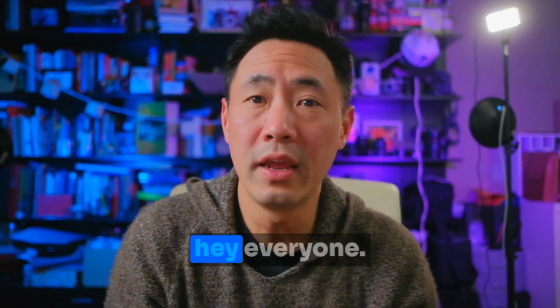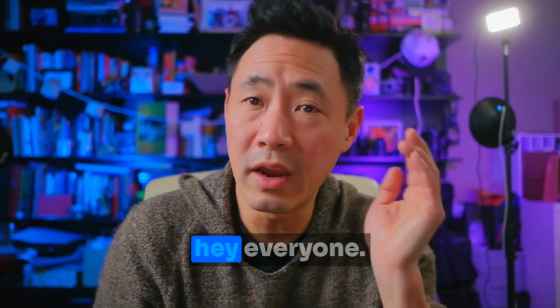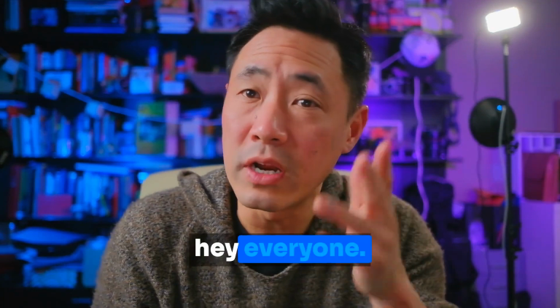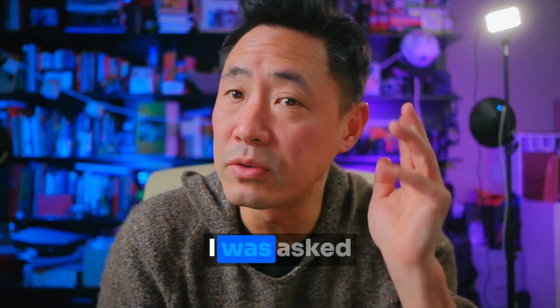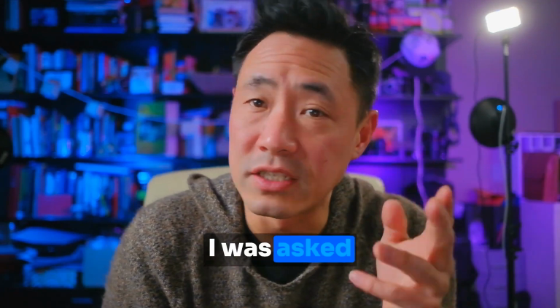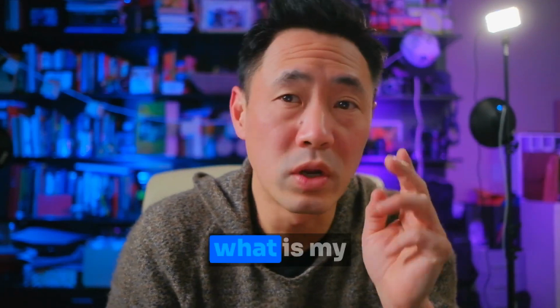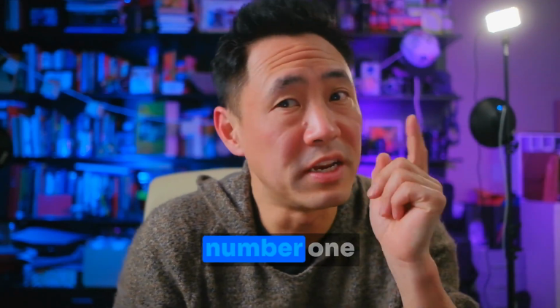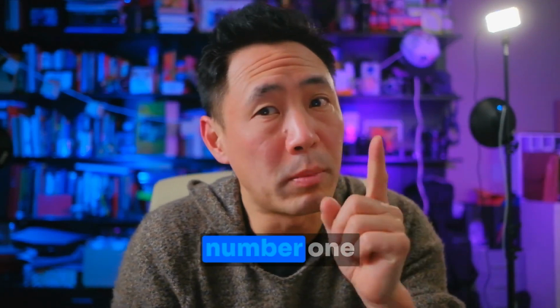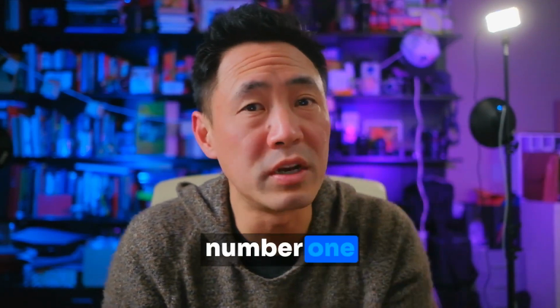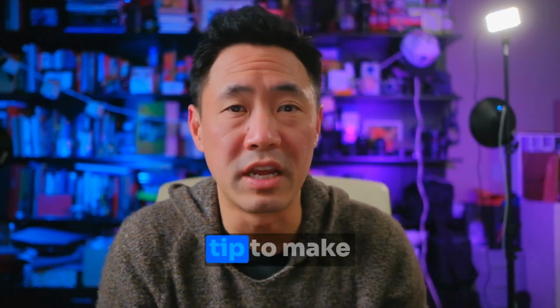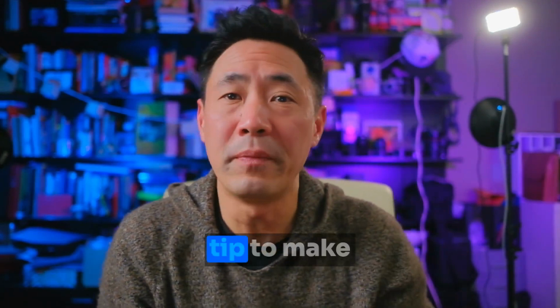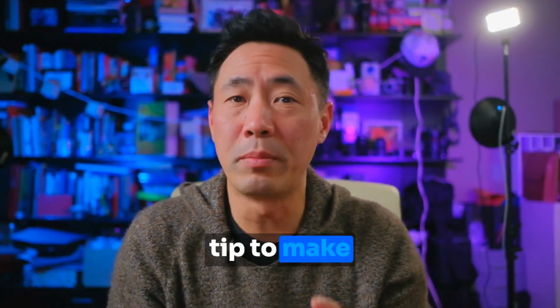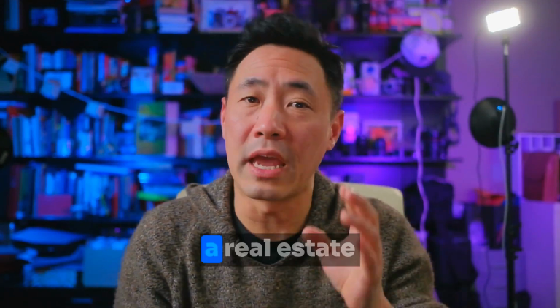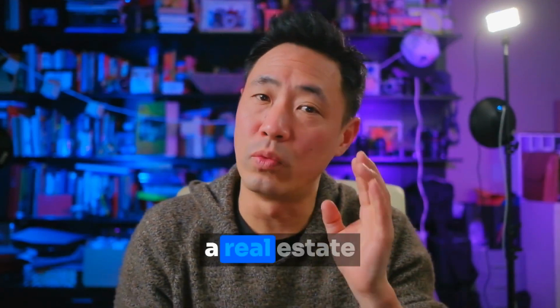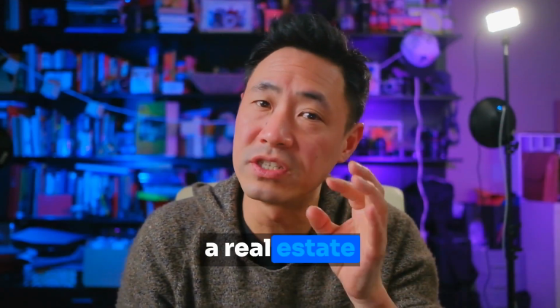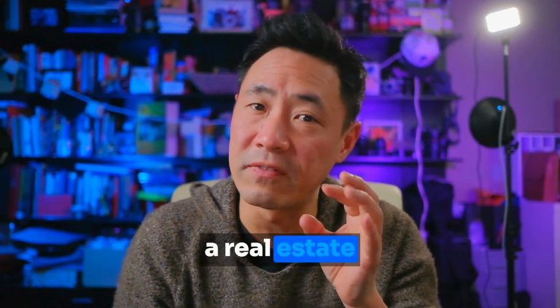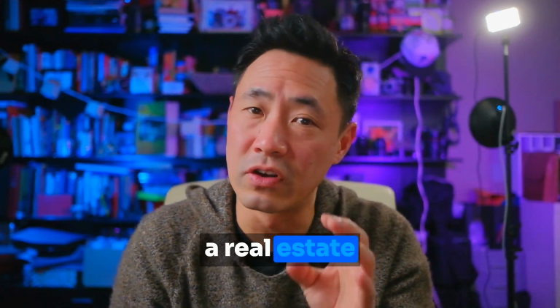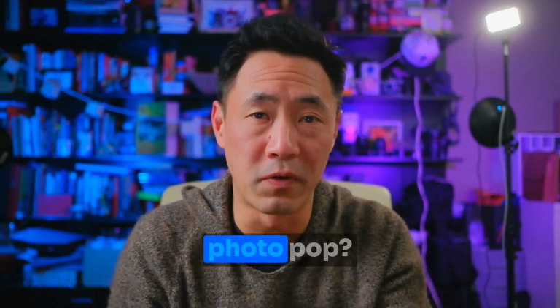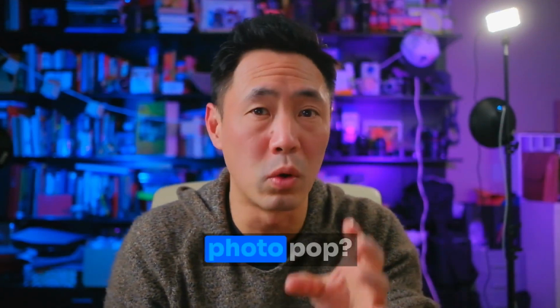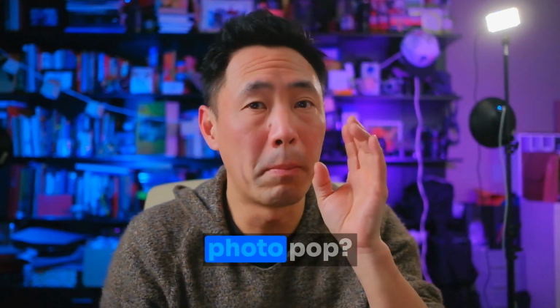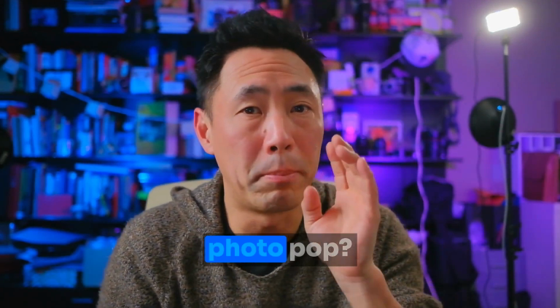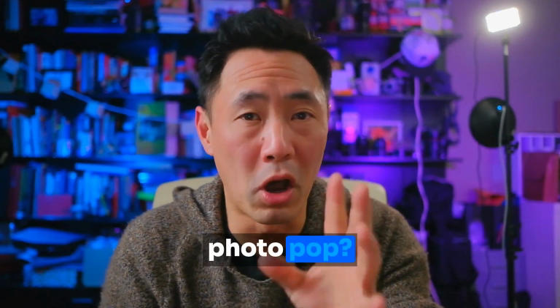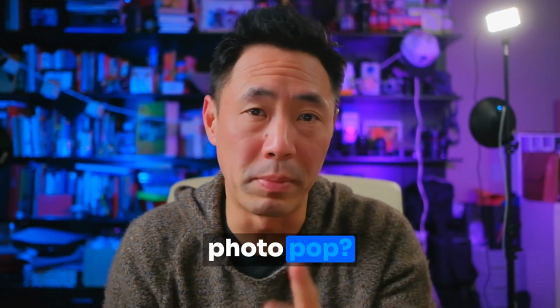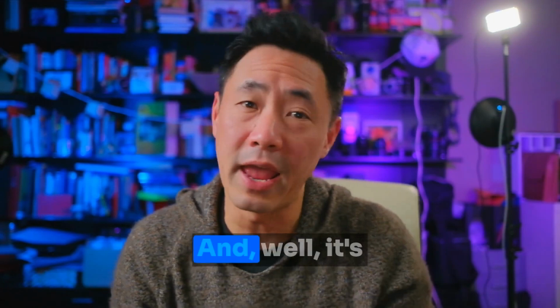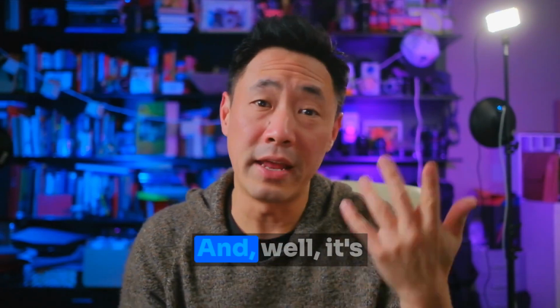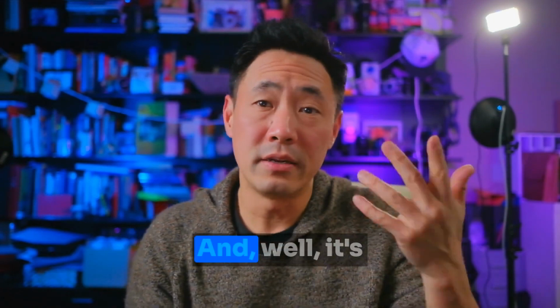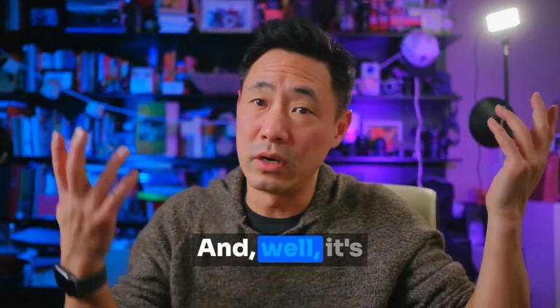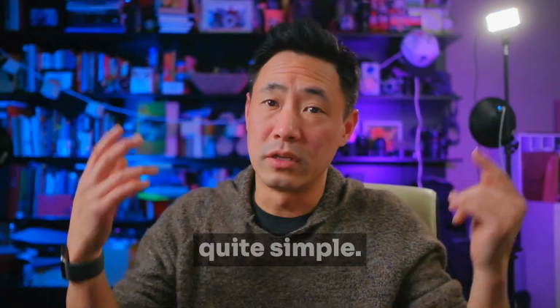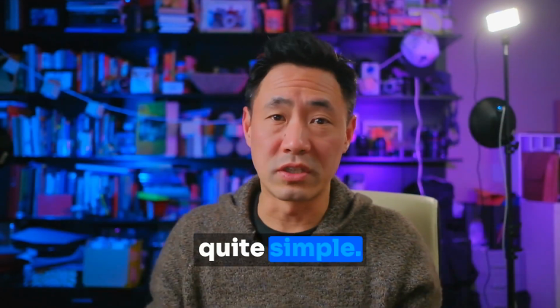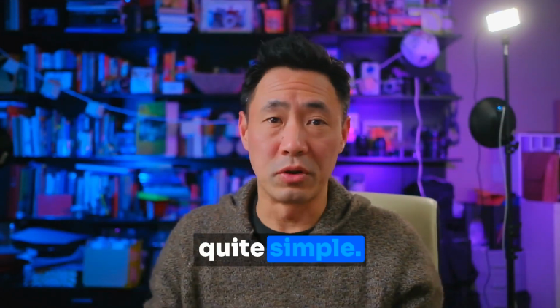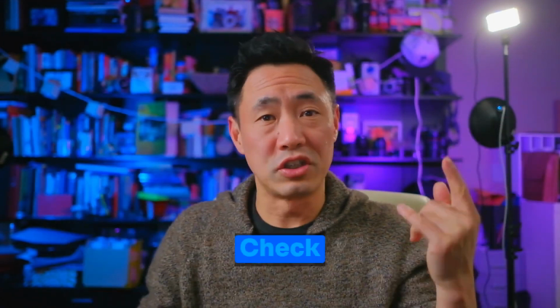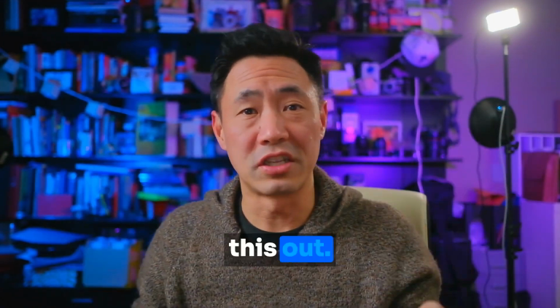Hey everyone, I was asked what is my number one tip to make a real estate photo pop? Well, it's quite simple. Check this out.